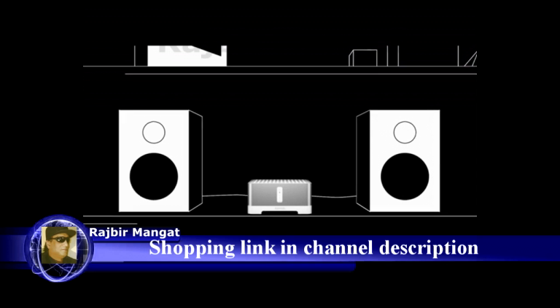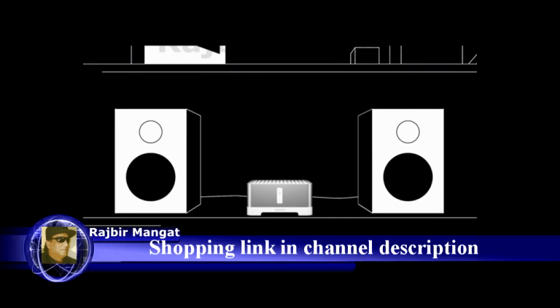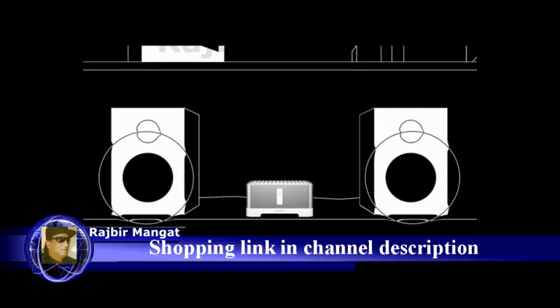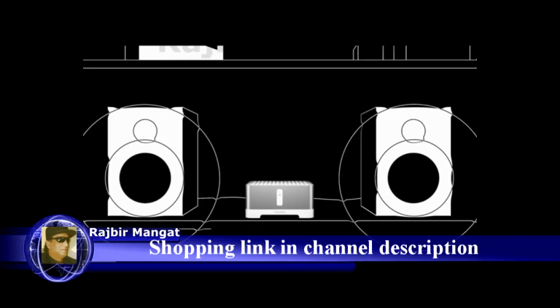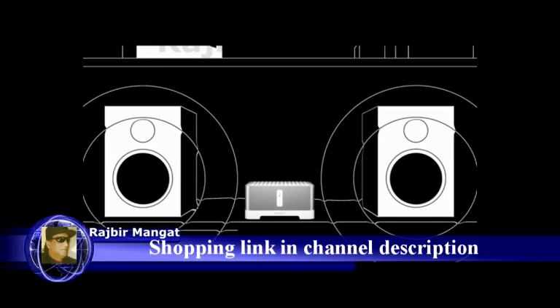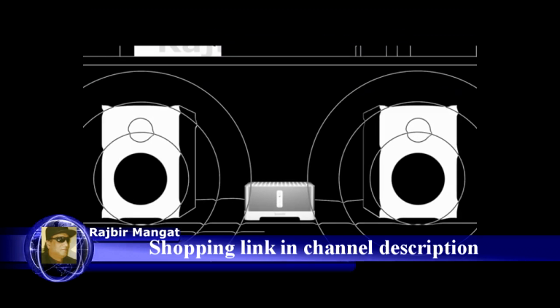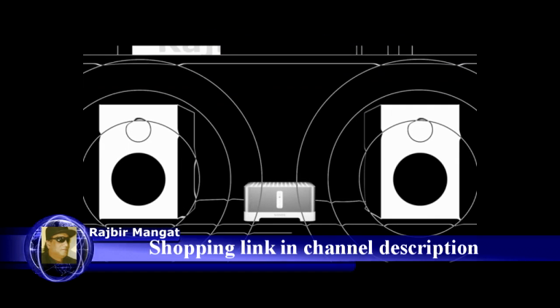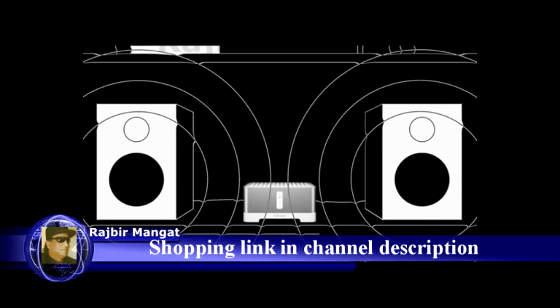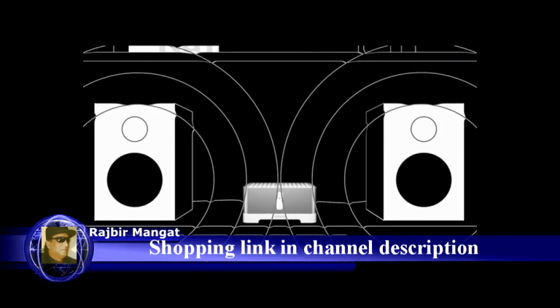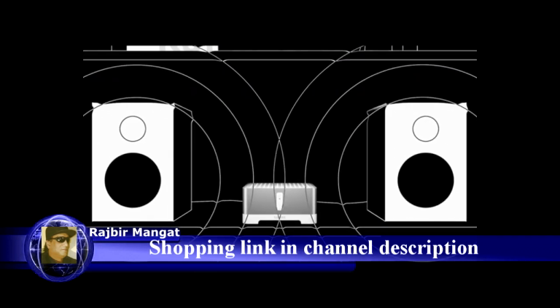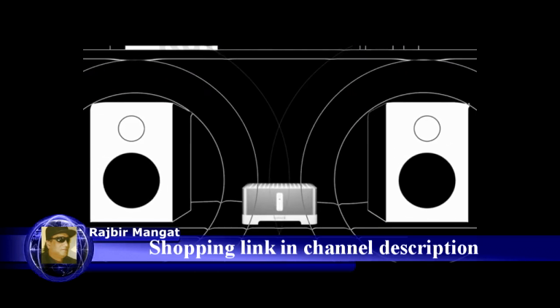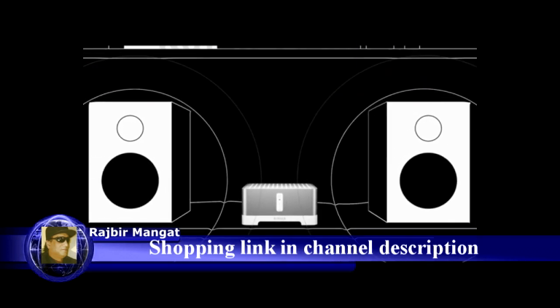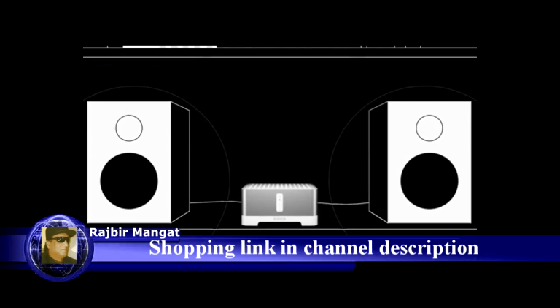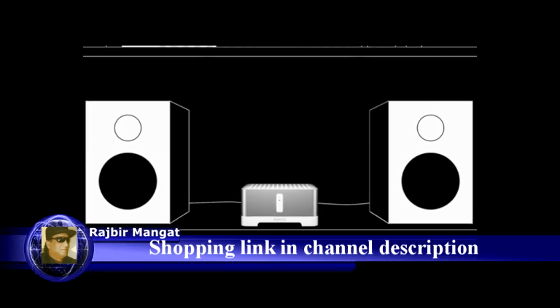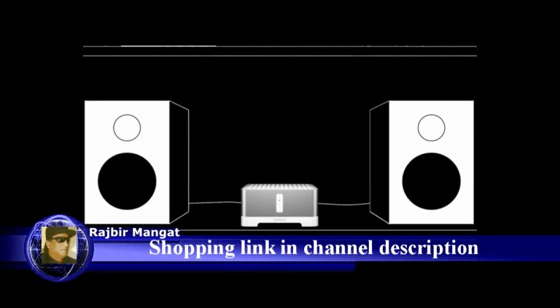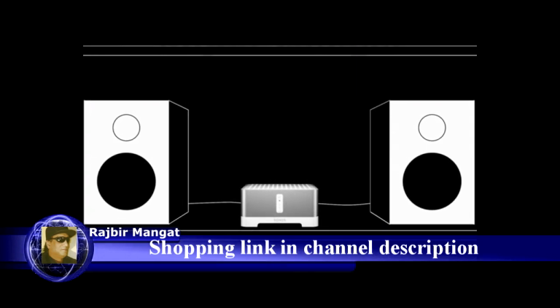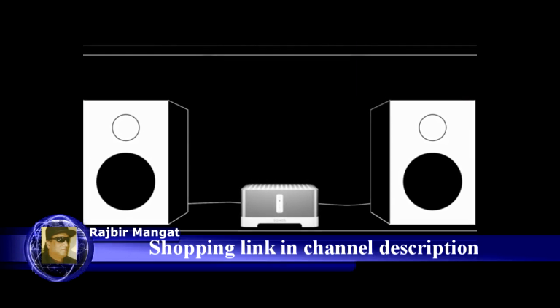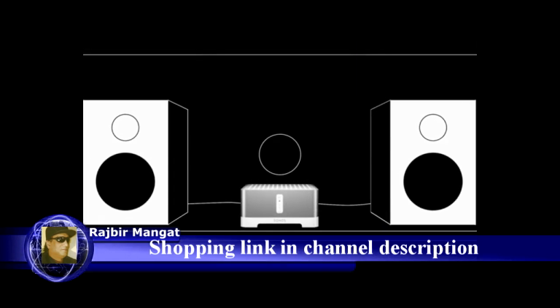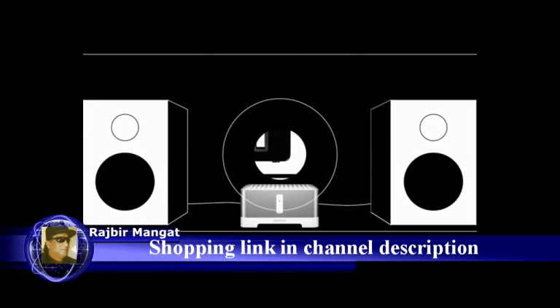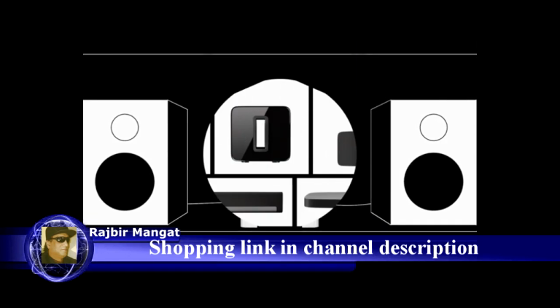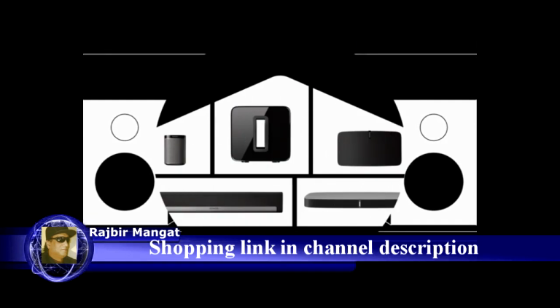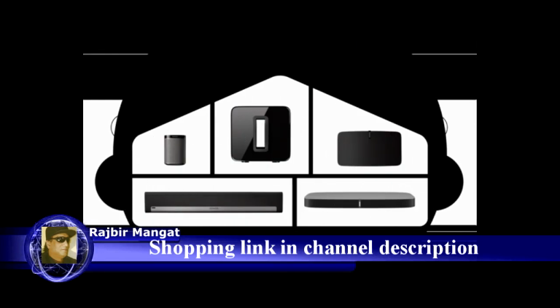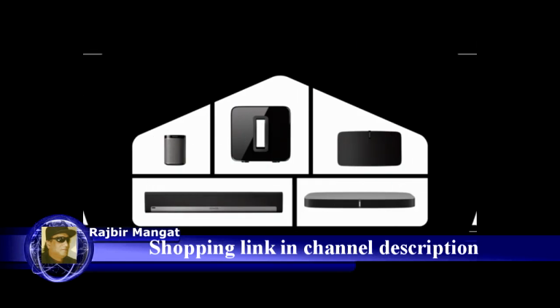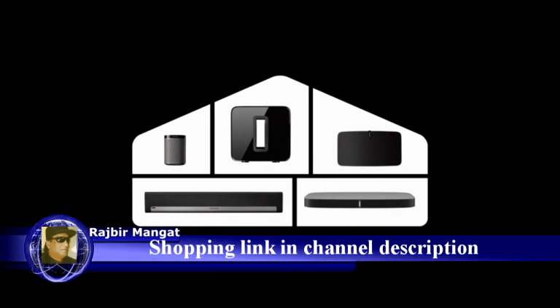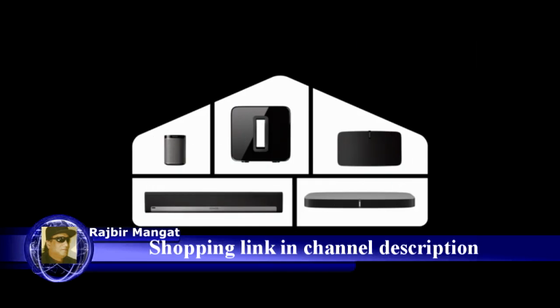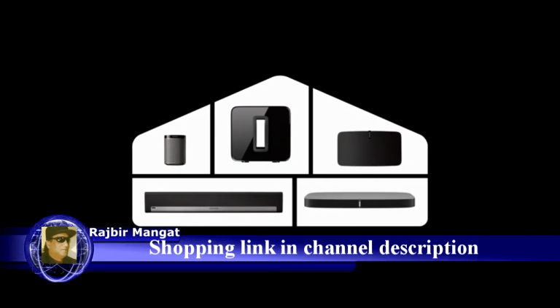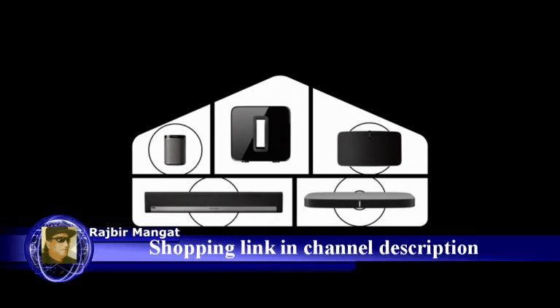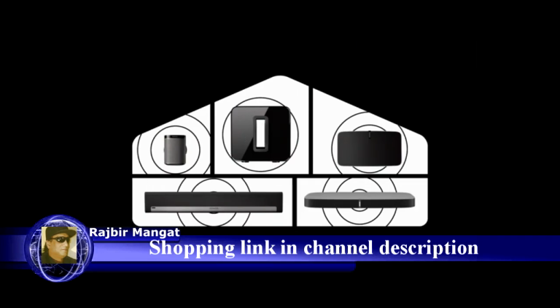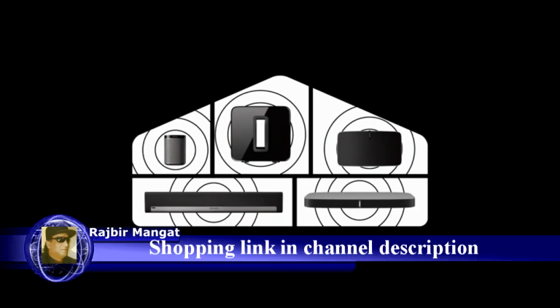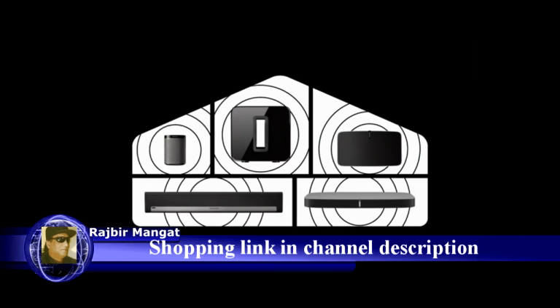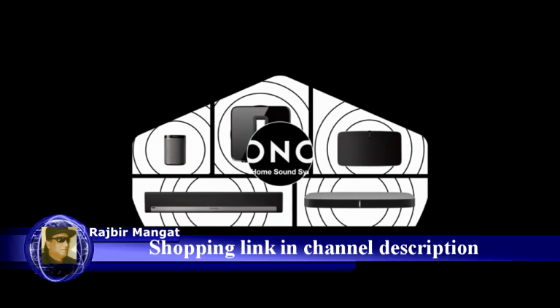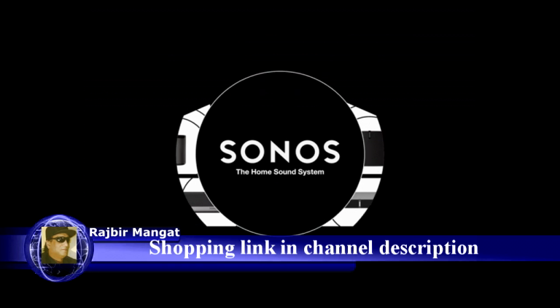Love all your equipment even more with Connect Amp. Sonos — the home sound system.